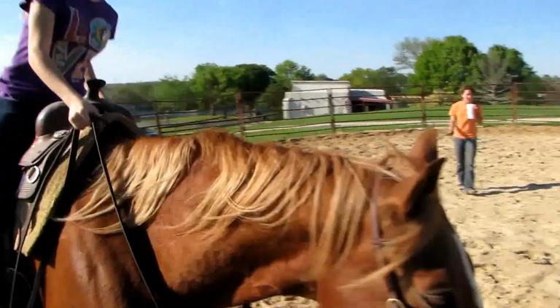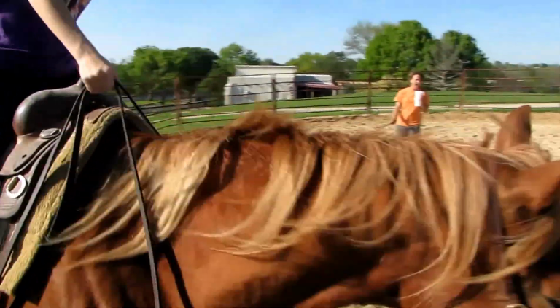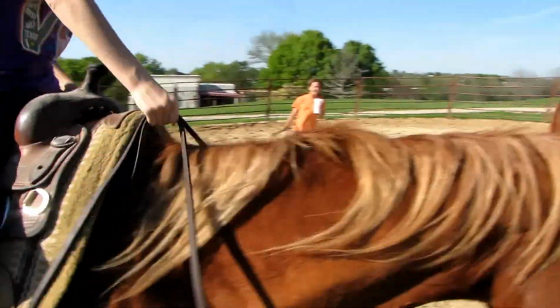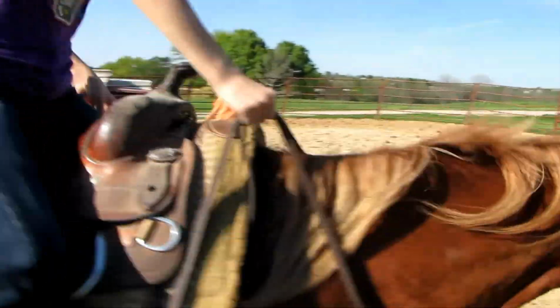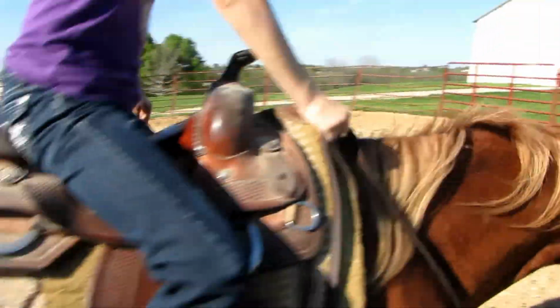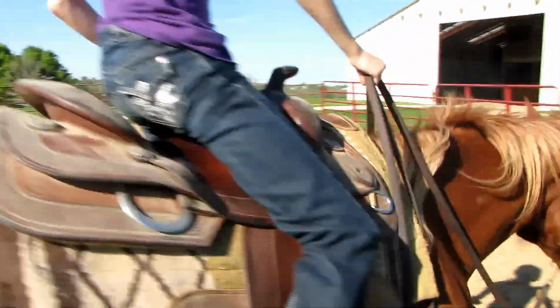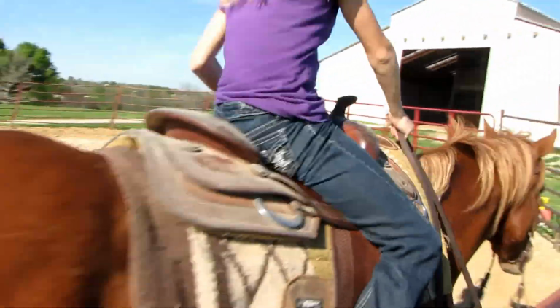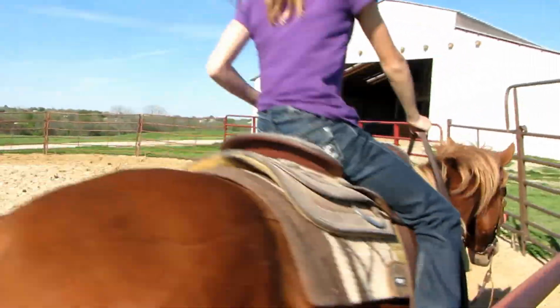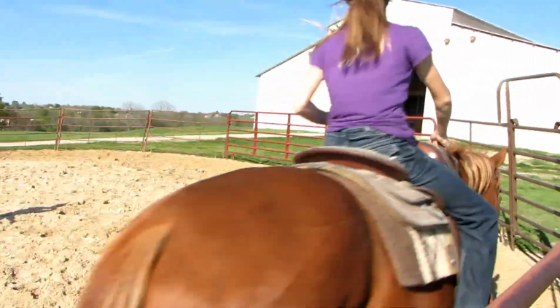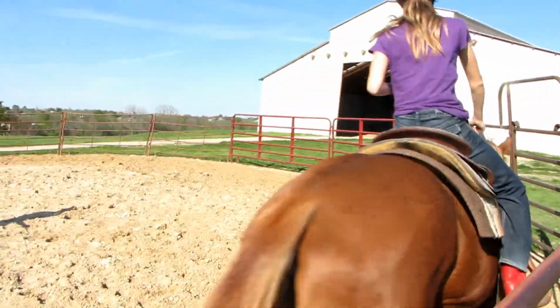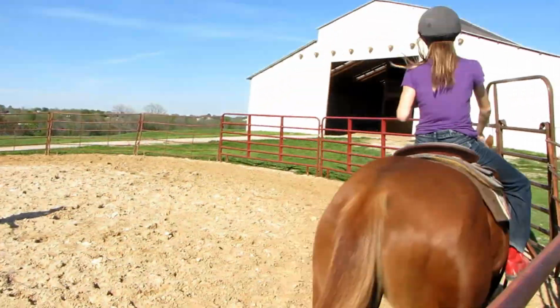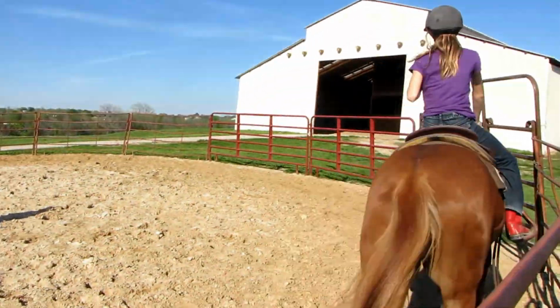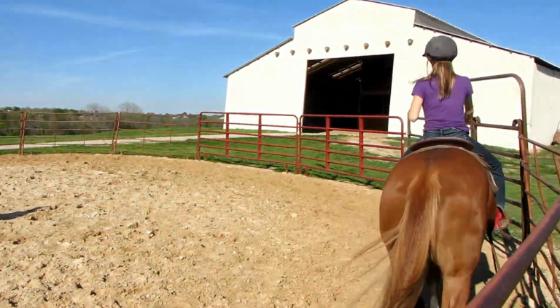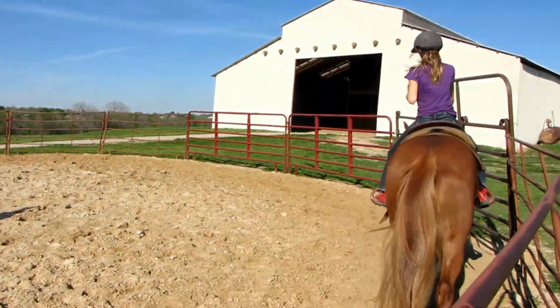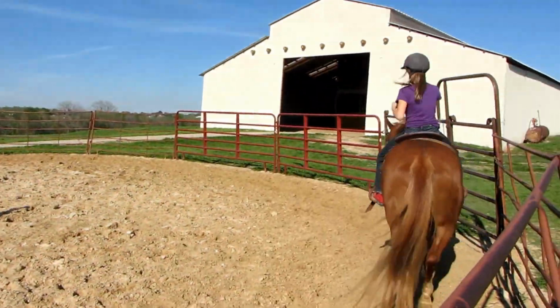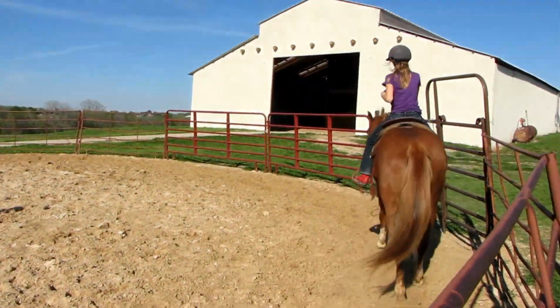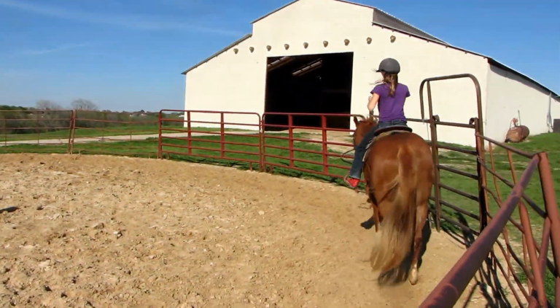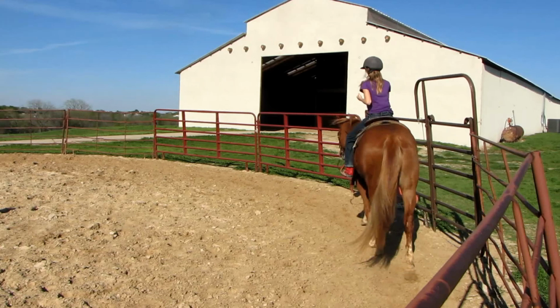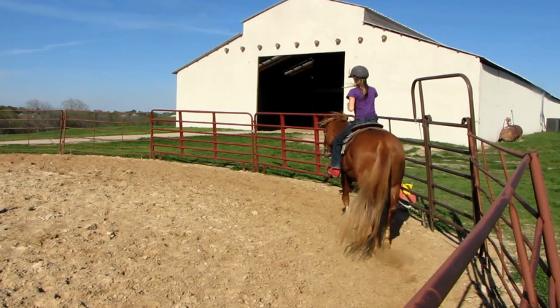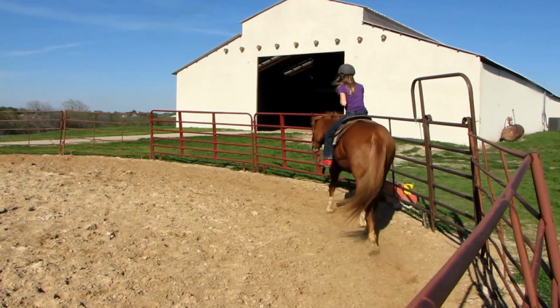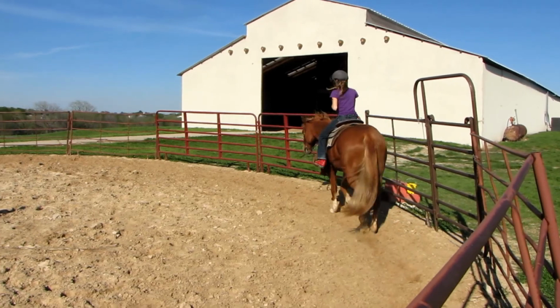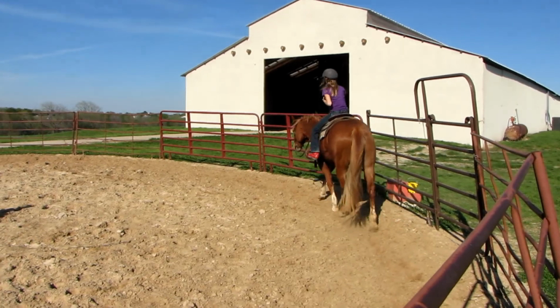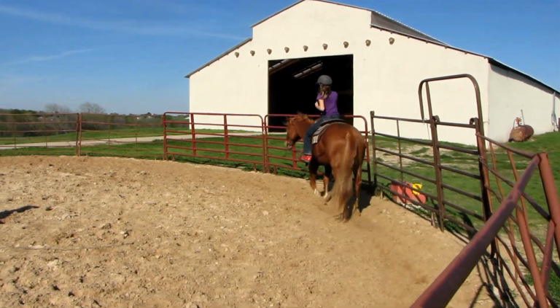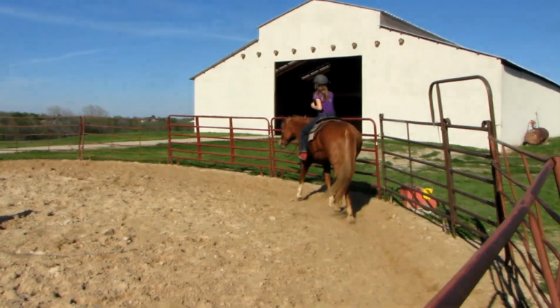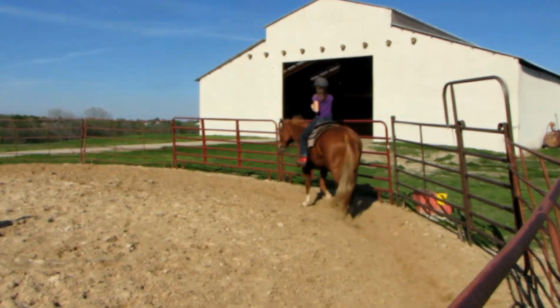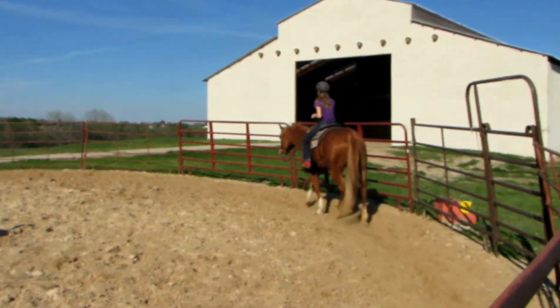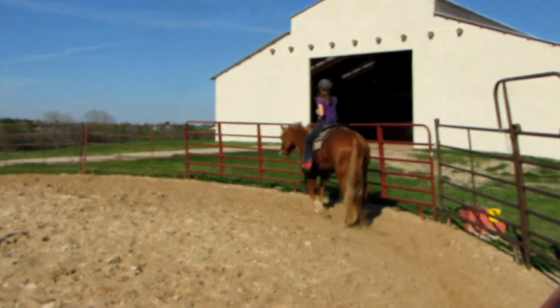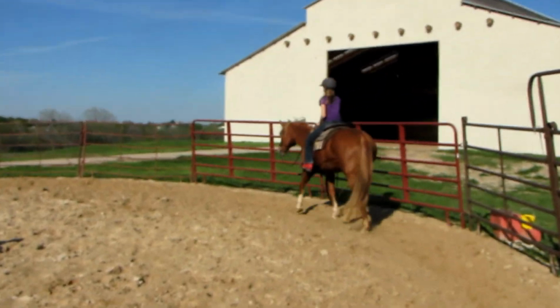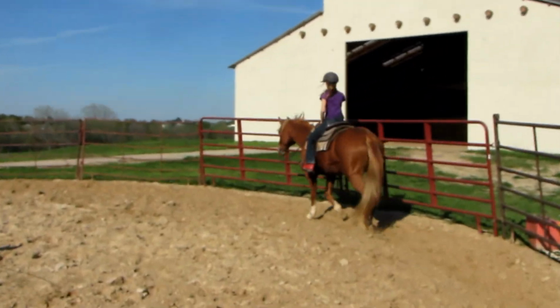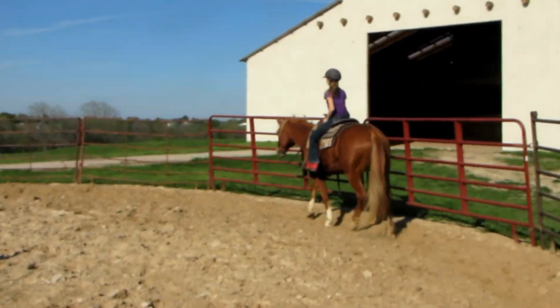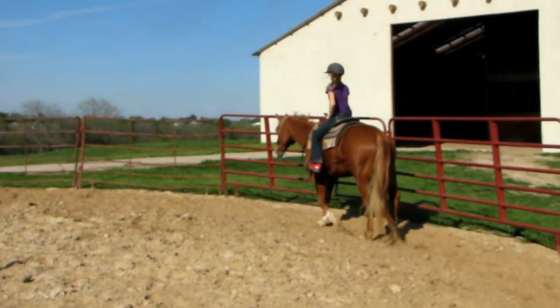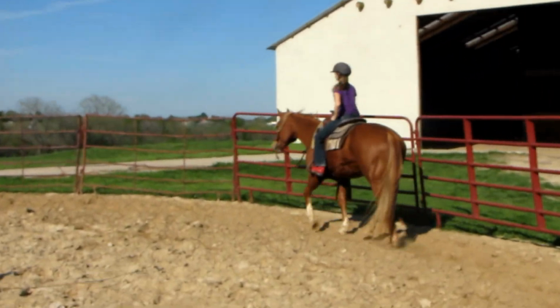Alright, now let's sit trot. Good. Relax your legs, lift your elbows.